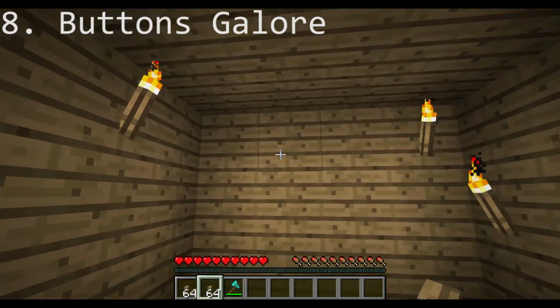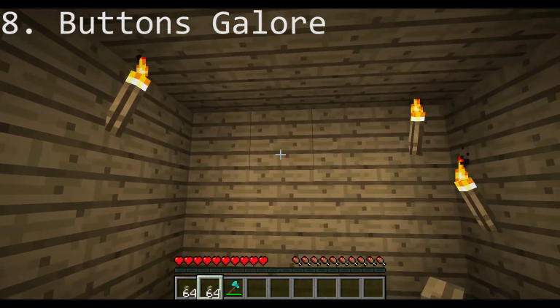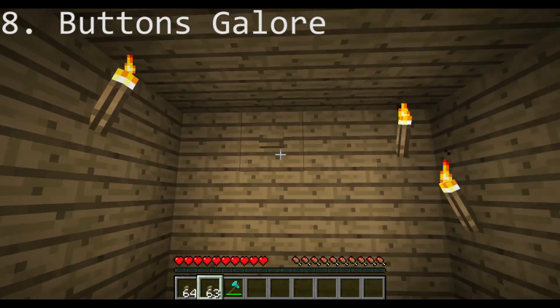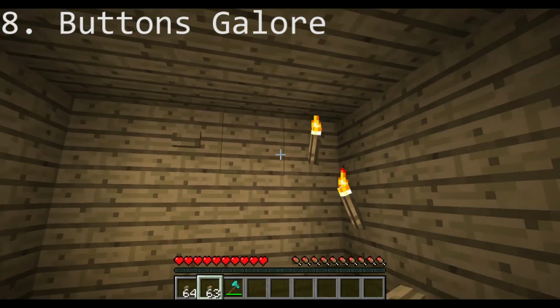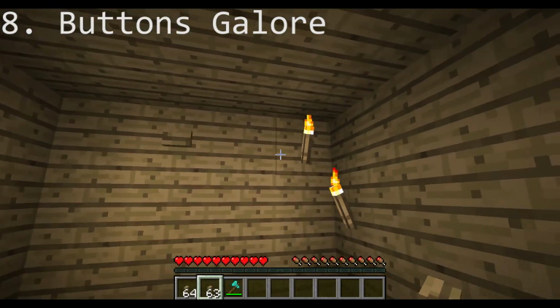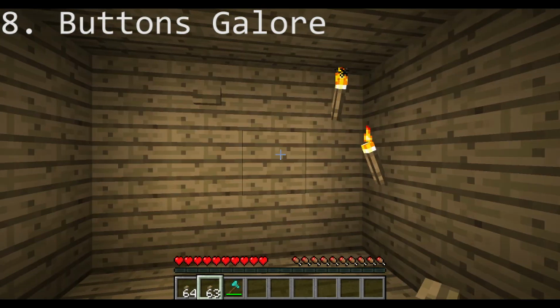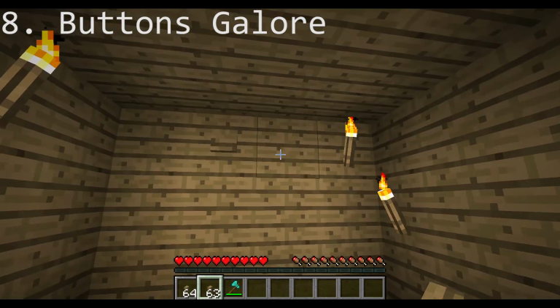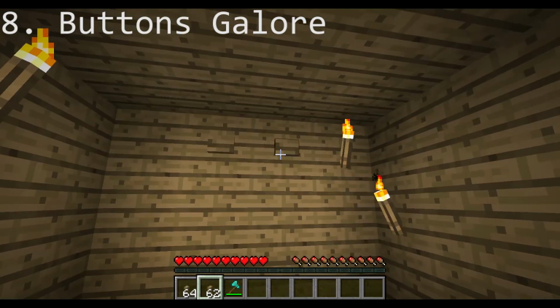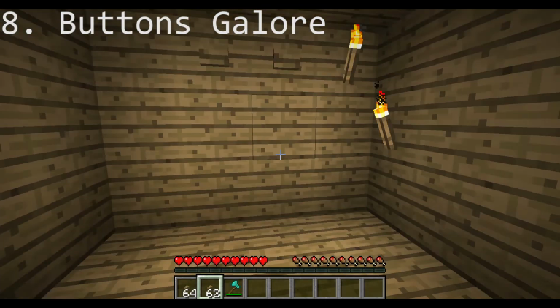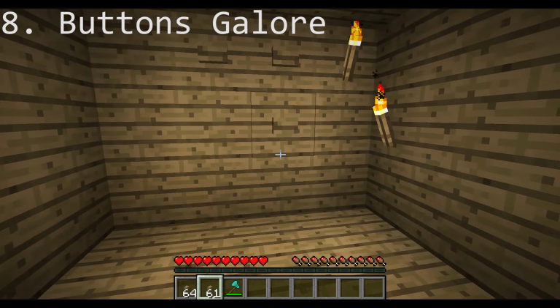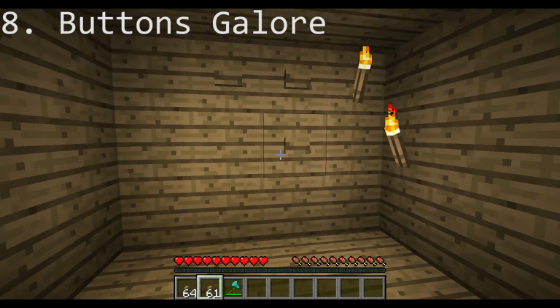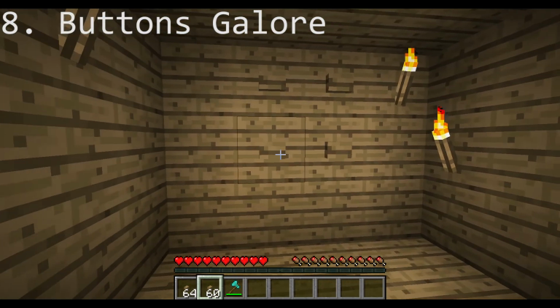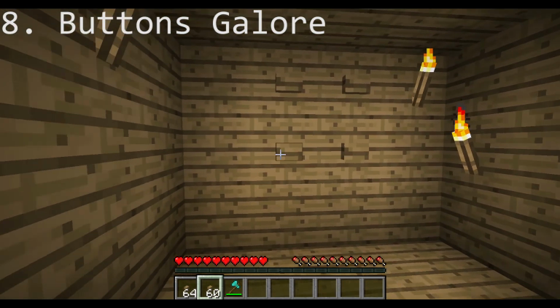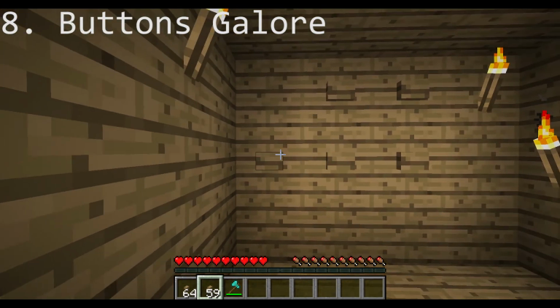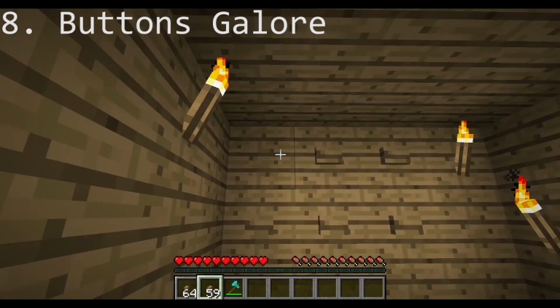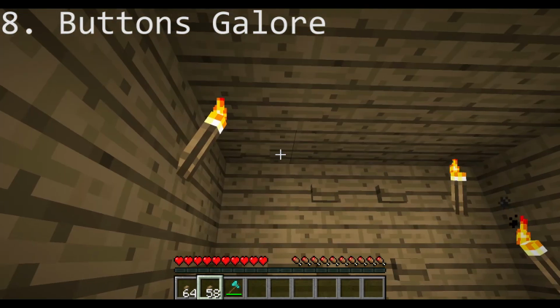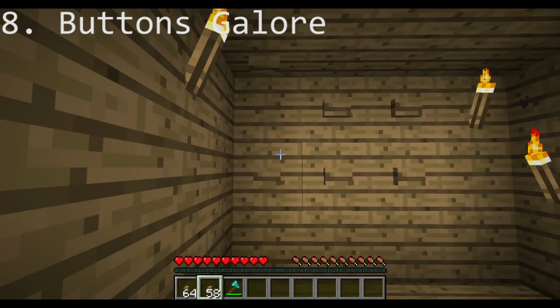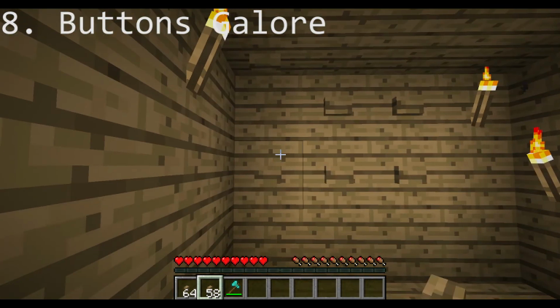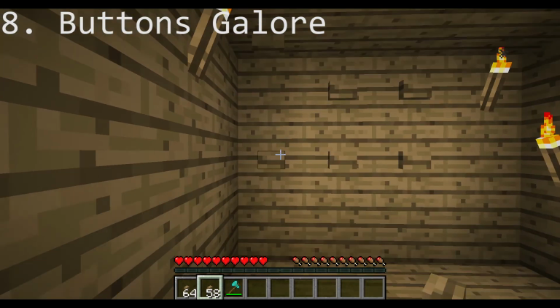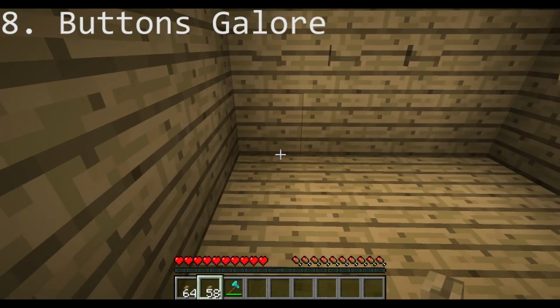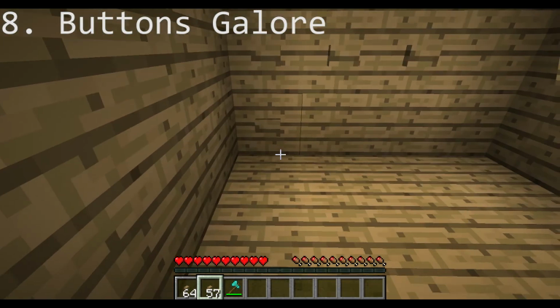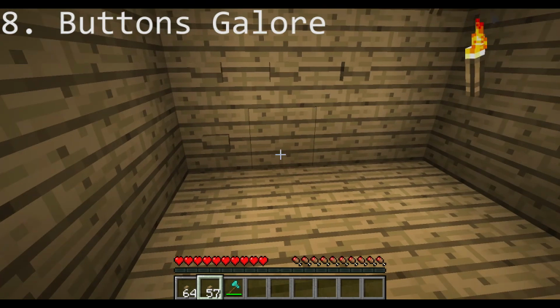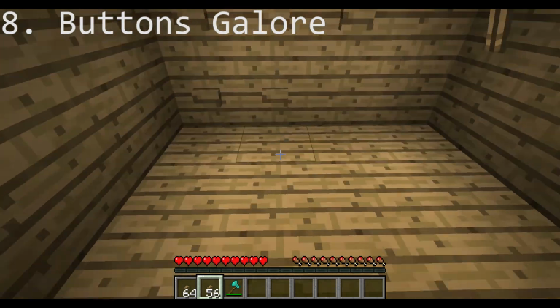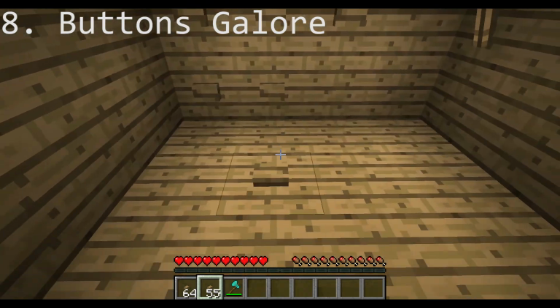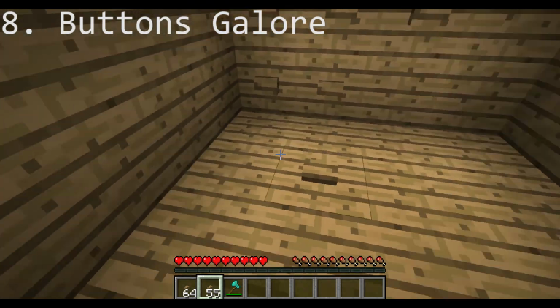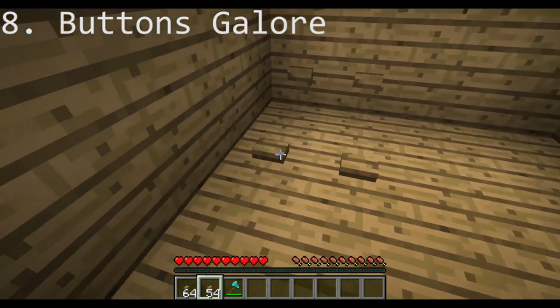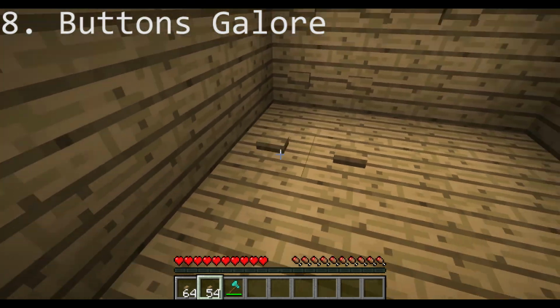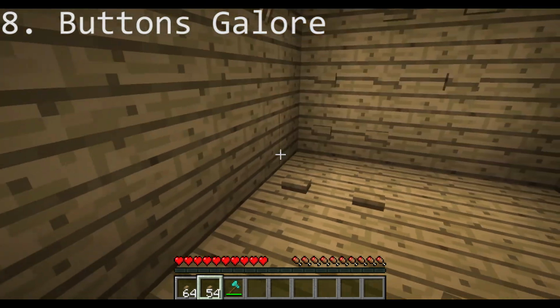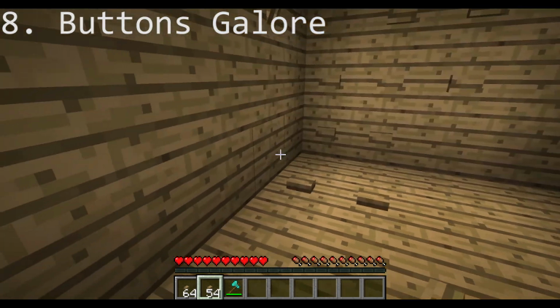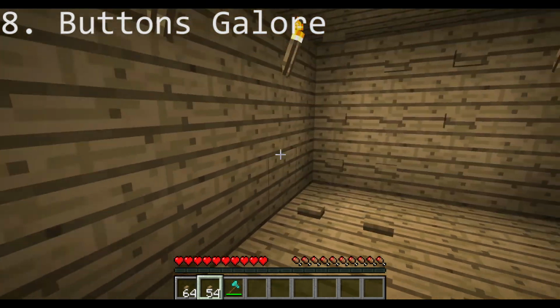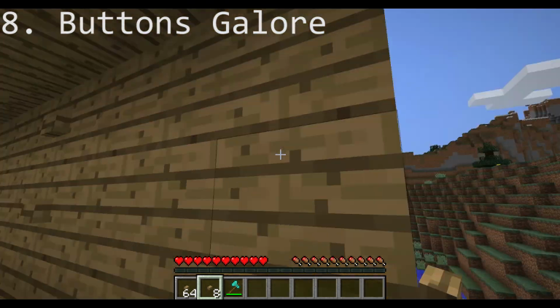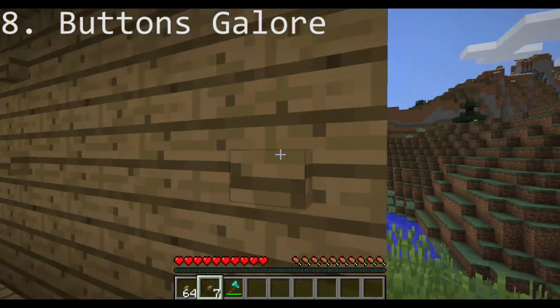If your friend has a house made out of wood, then you can fill up their house with wooden buttons.